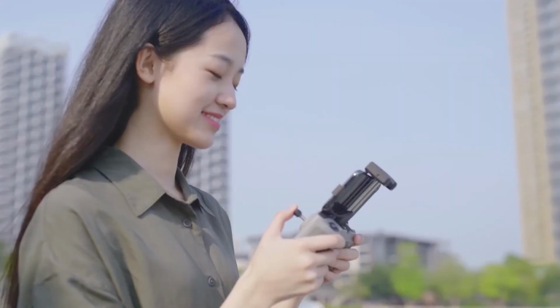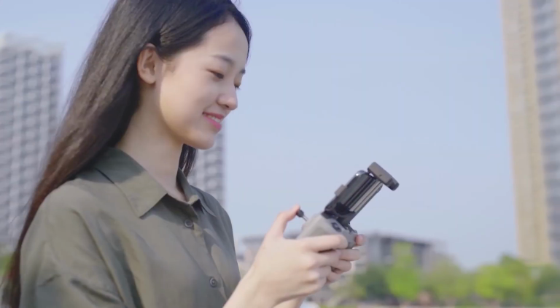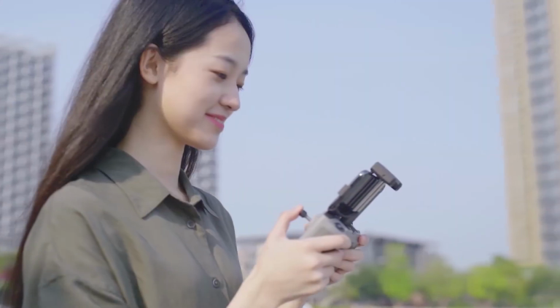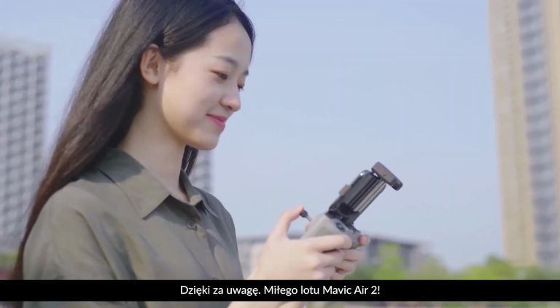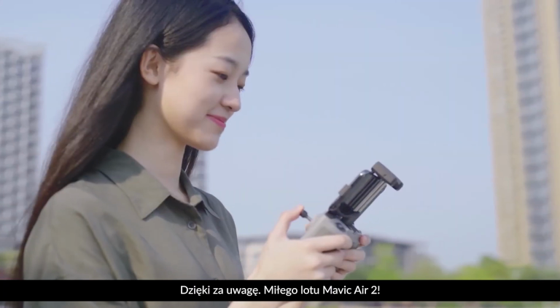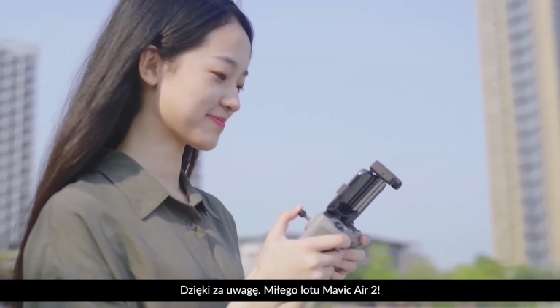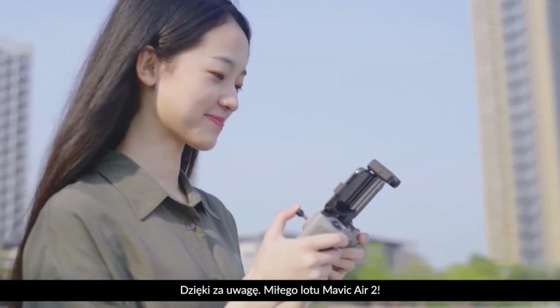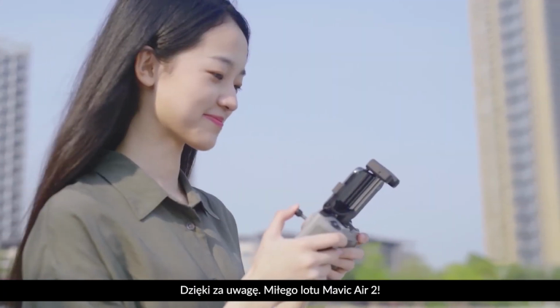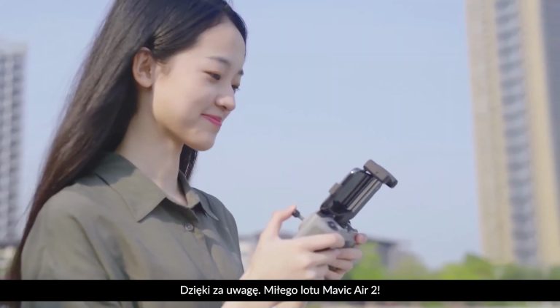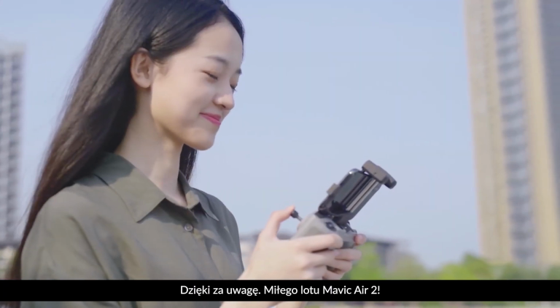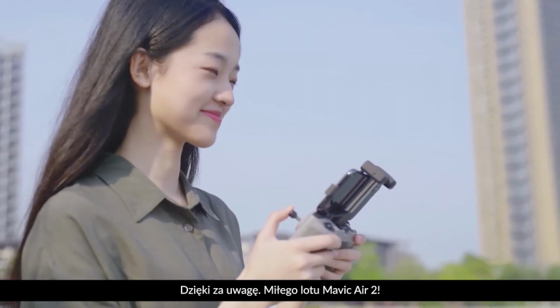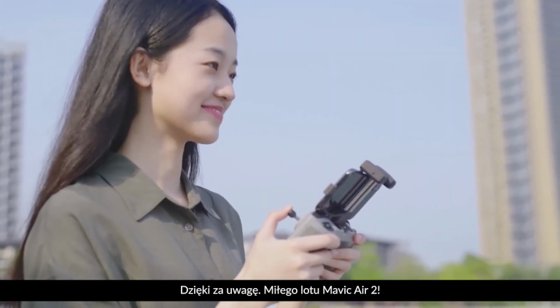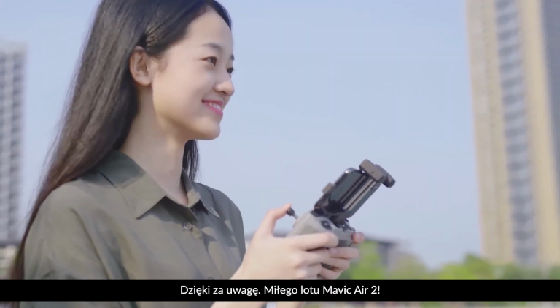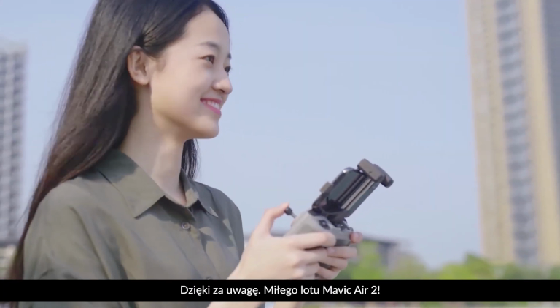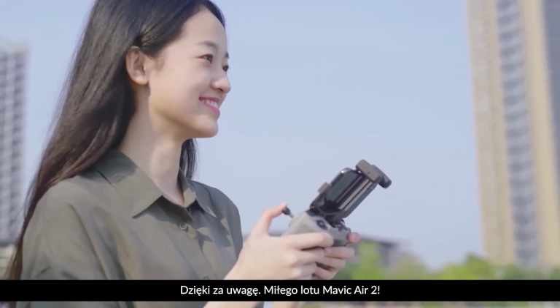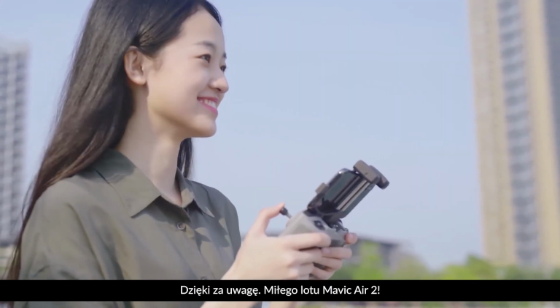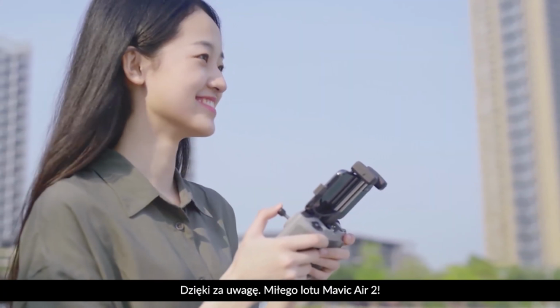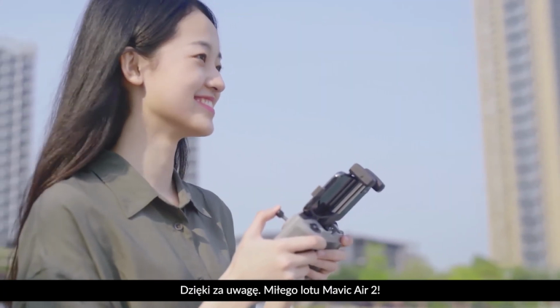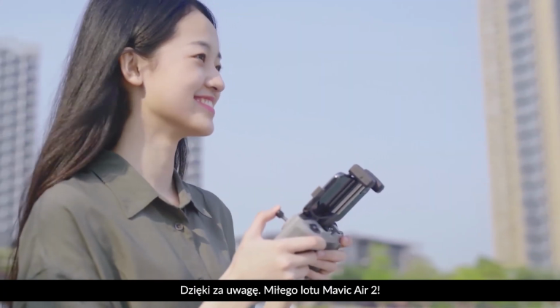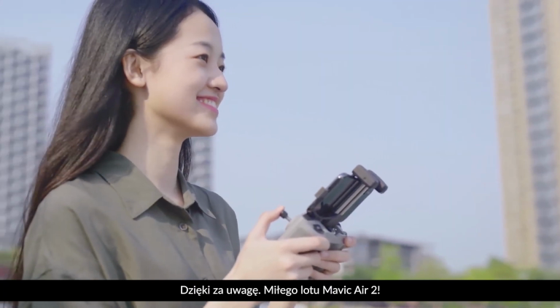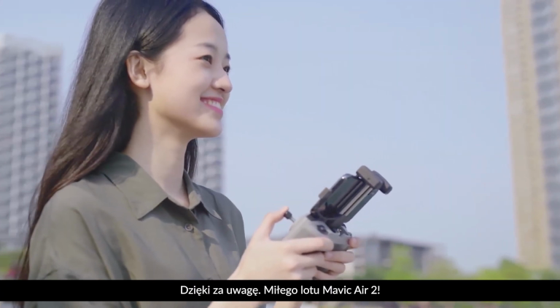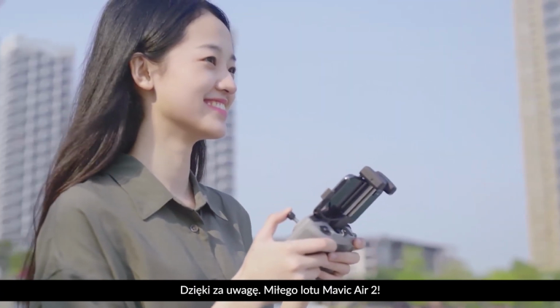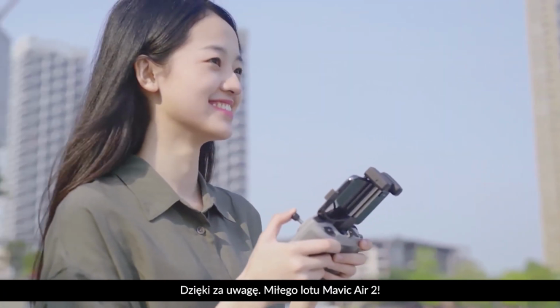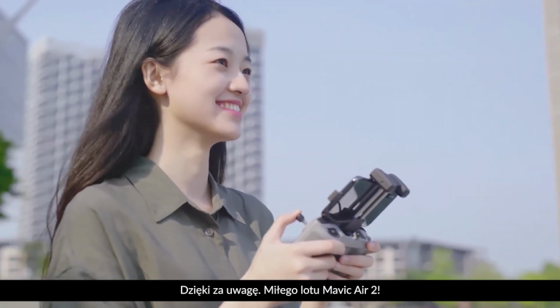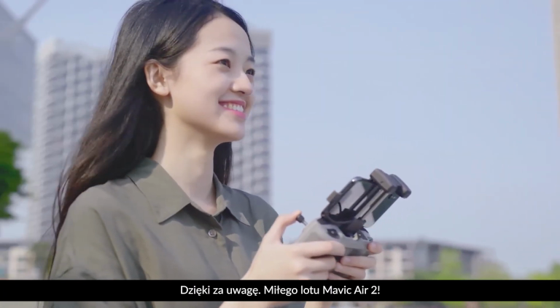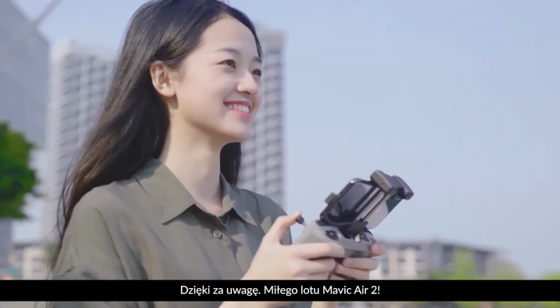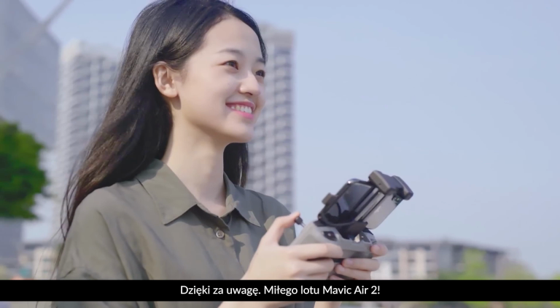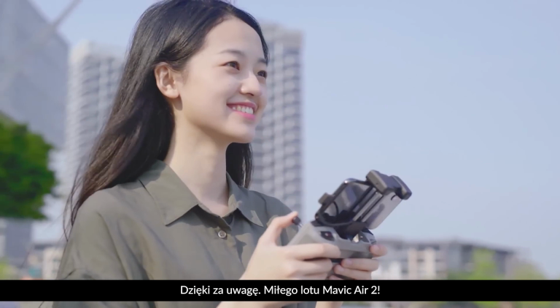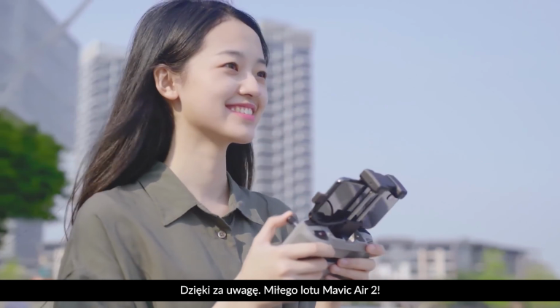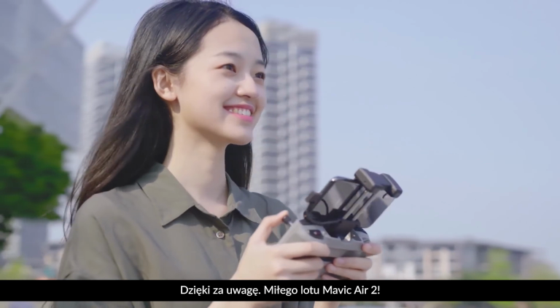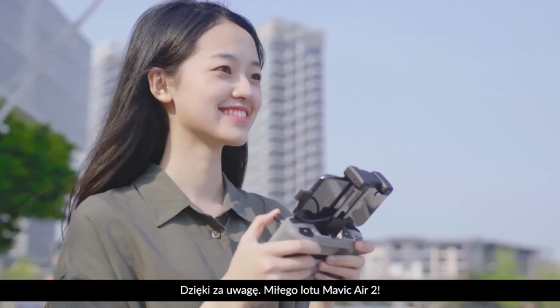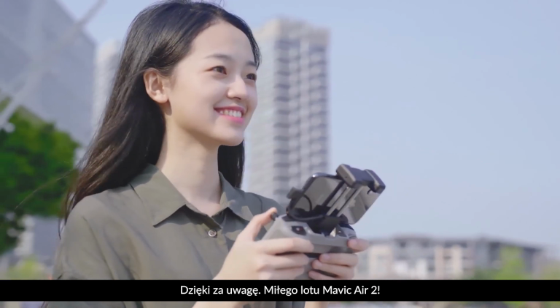Thank you for watching this tutorial. Now enjoy your first flight with Mavic Air 2.